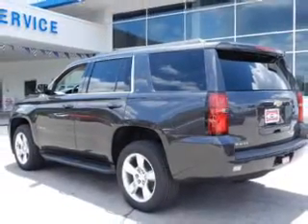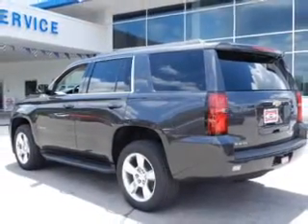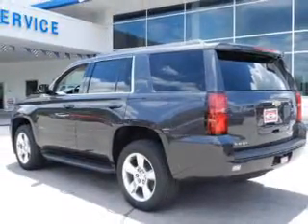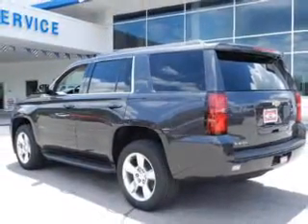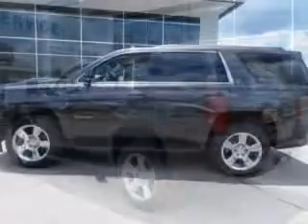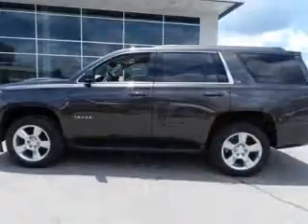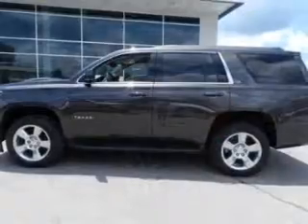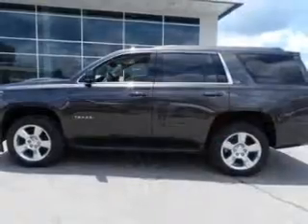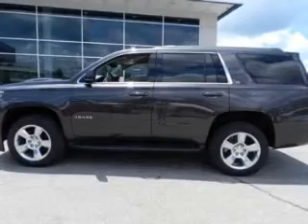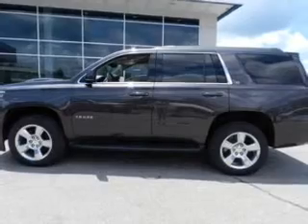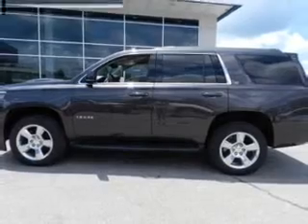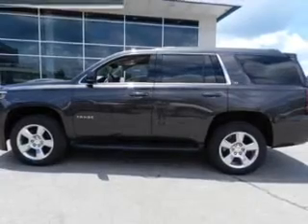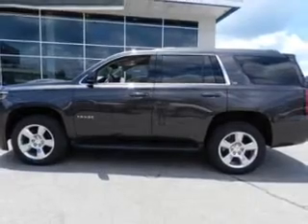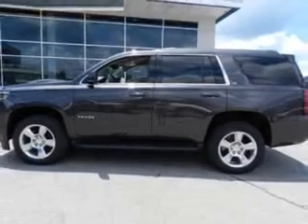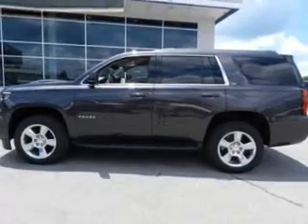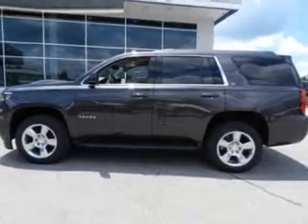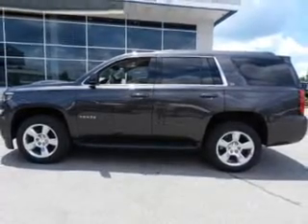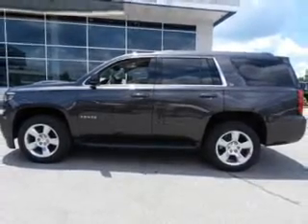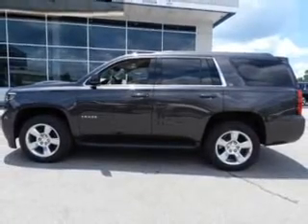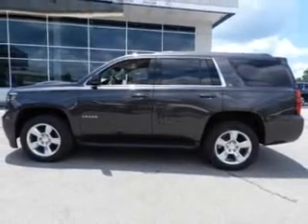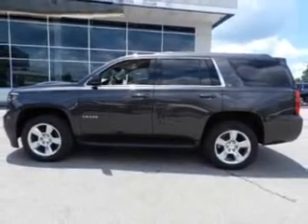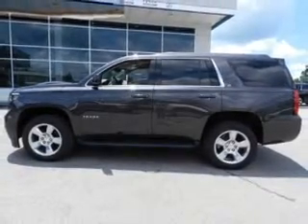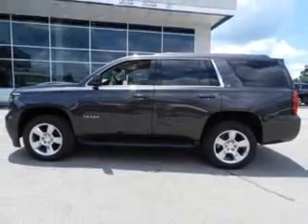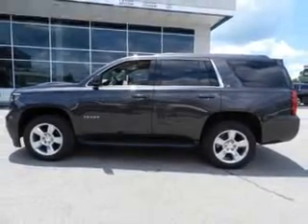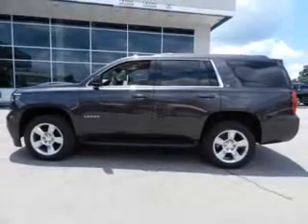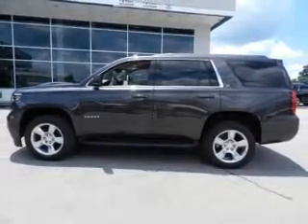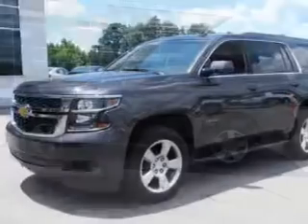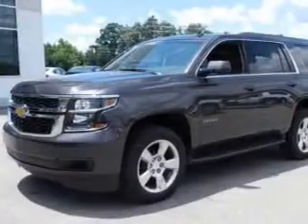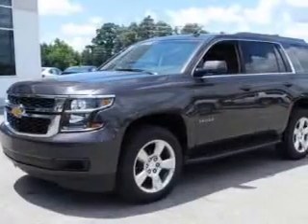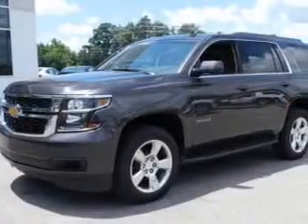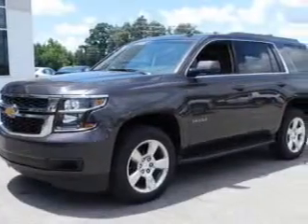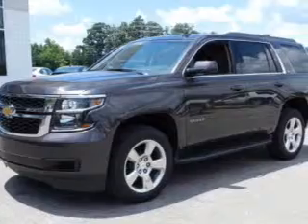power door locks, power windows, cruise control, Bluetooth wireless, an AM-FM stereo with a CD player, and satellite radio.